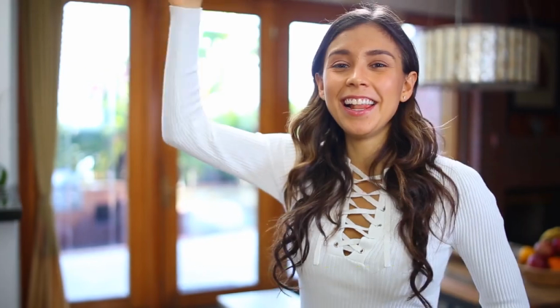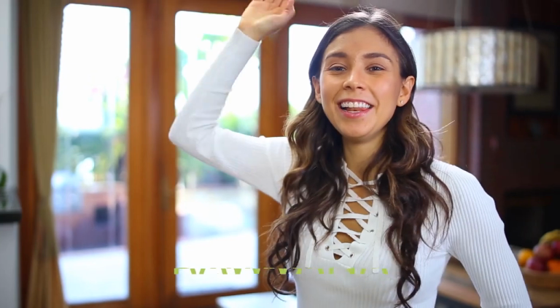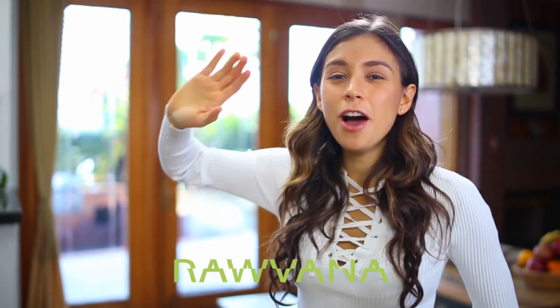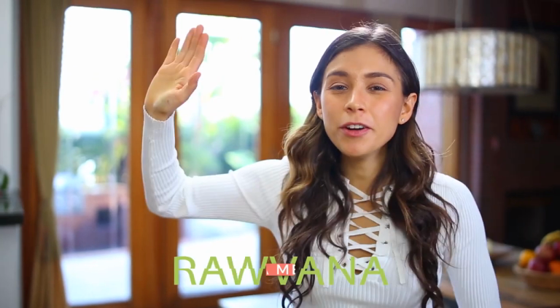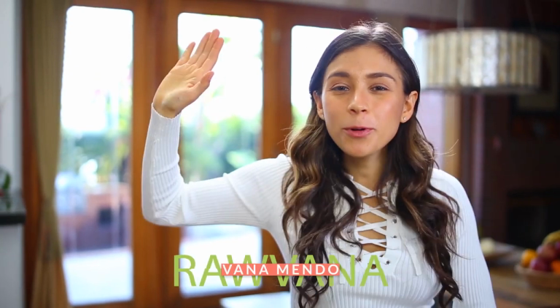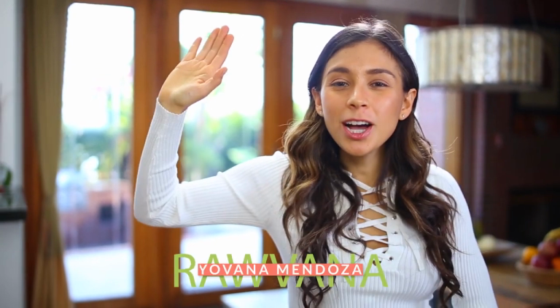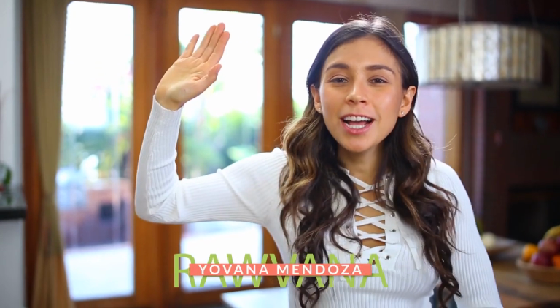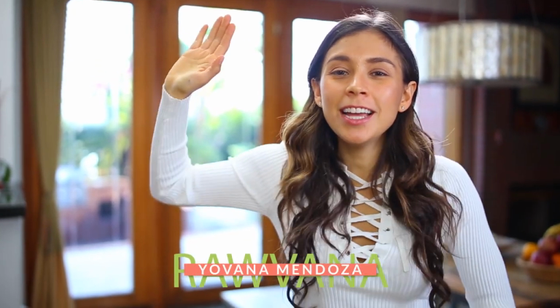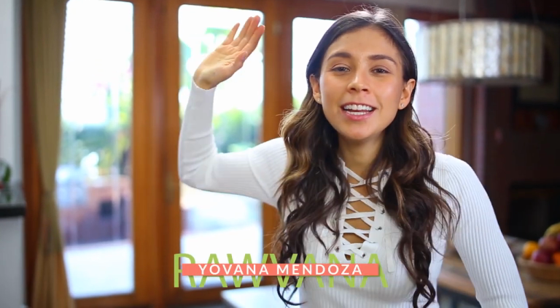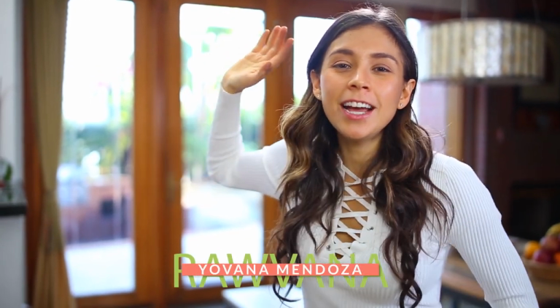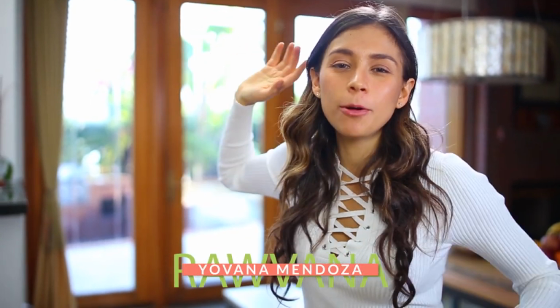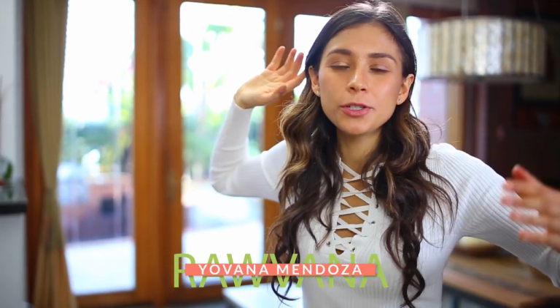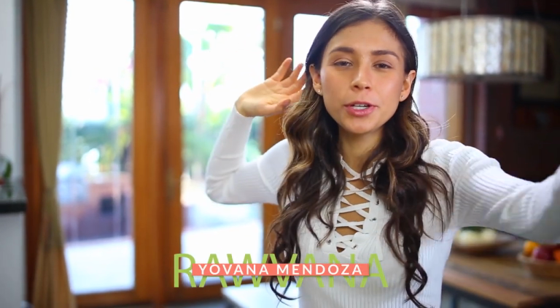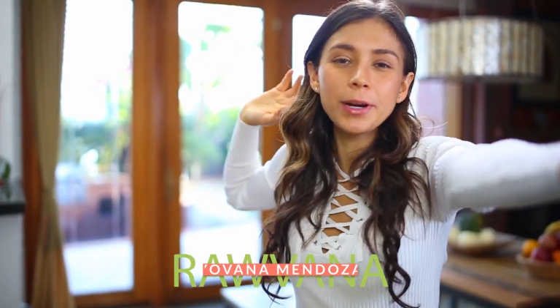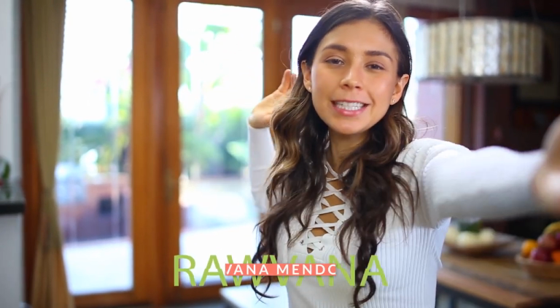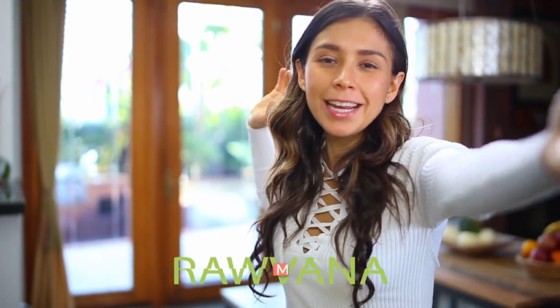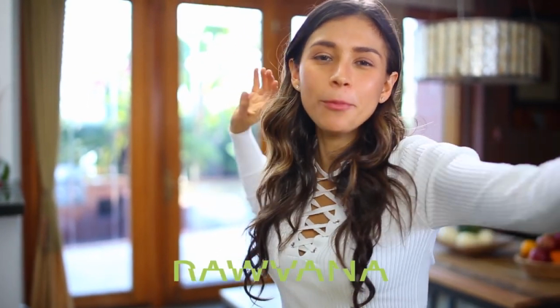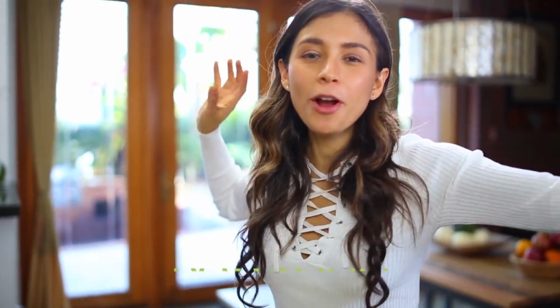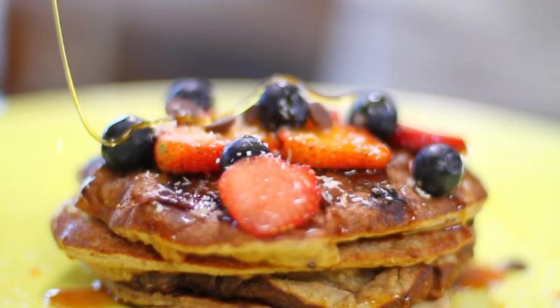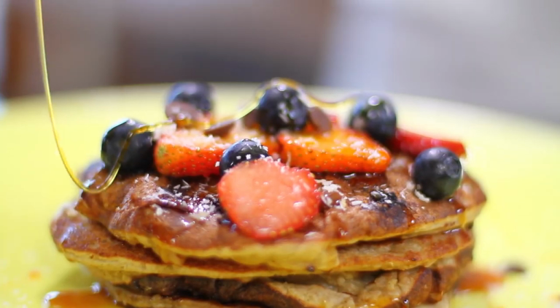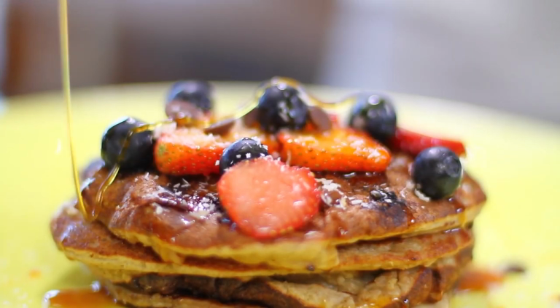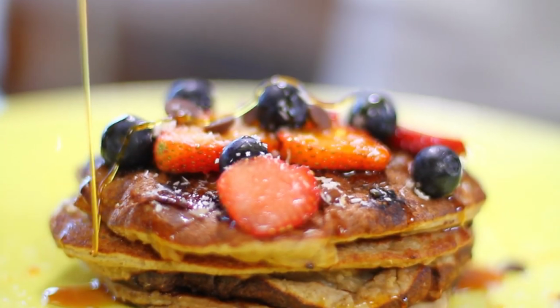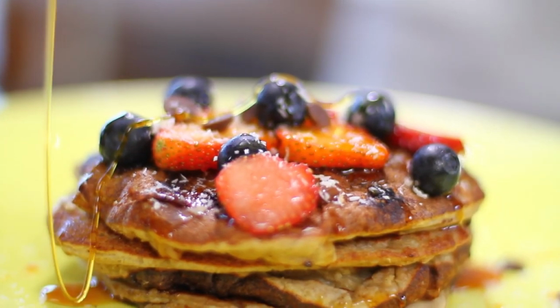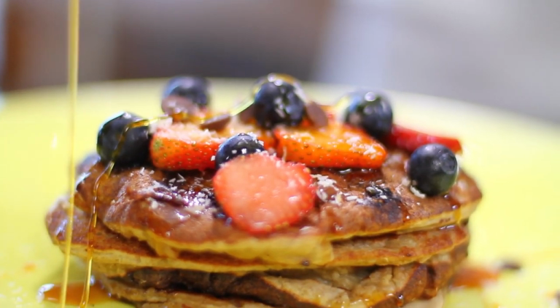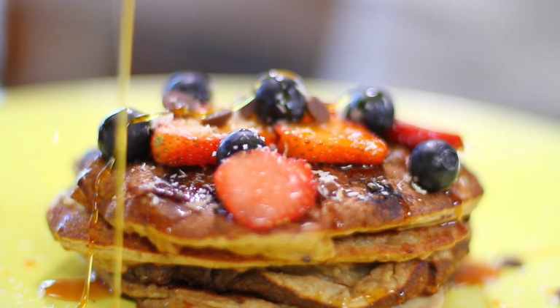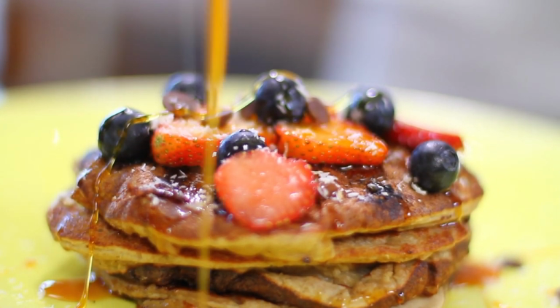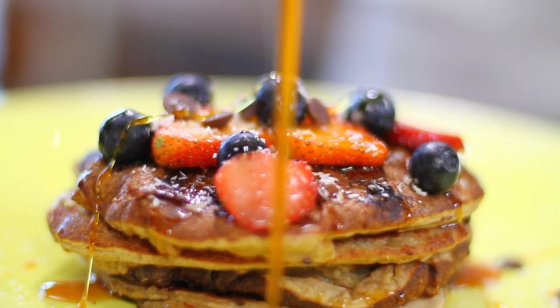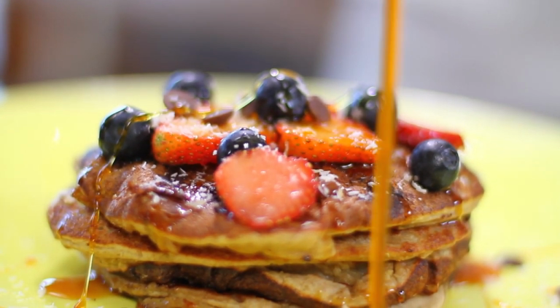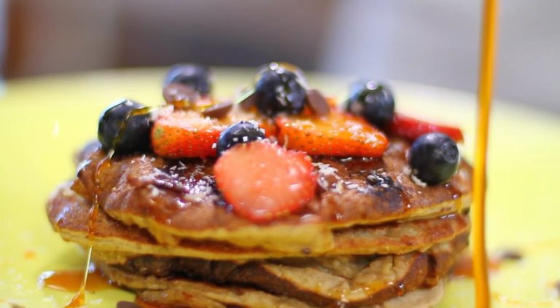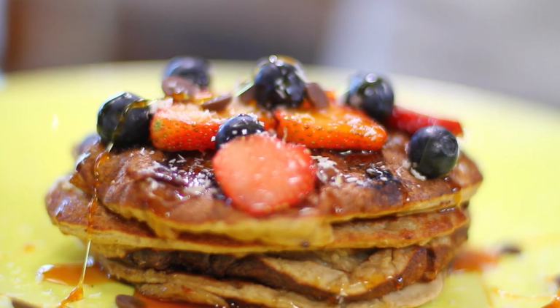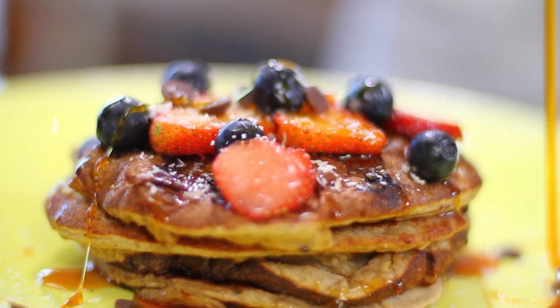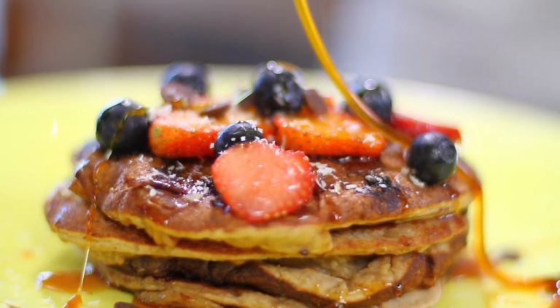Hello everyone! I hope you're doing great. Today we are making vegan pancakes and I'm so excited.